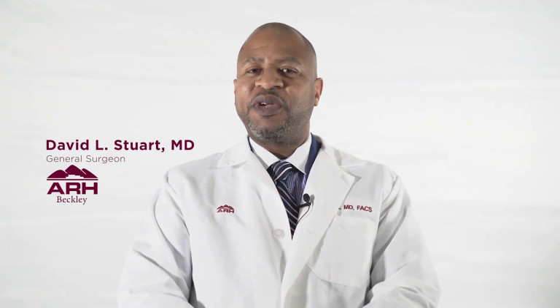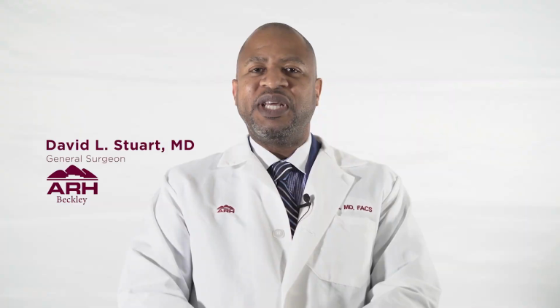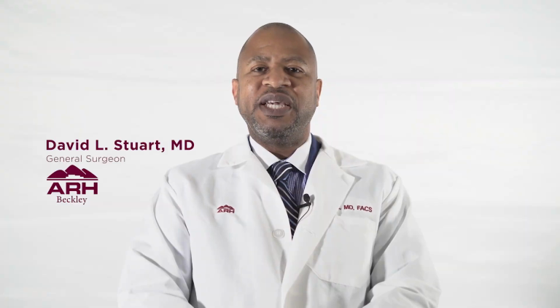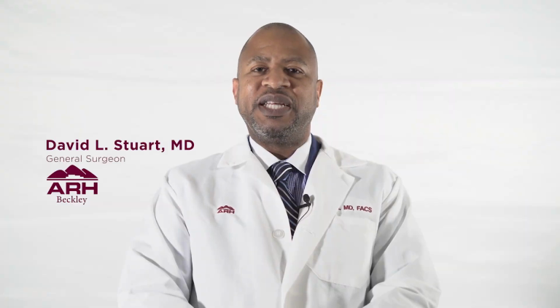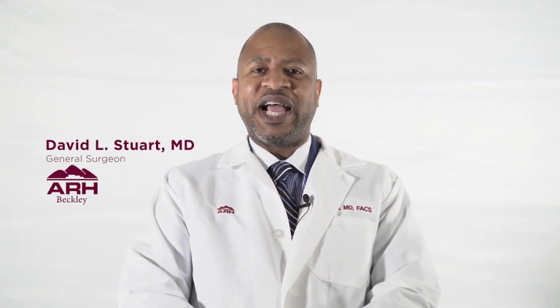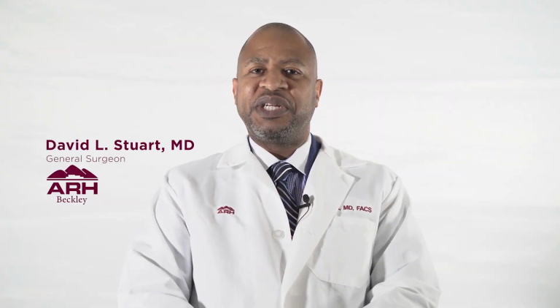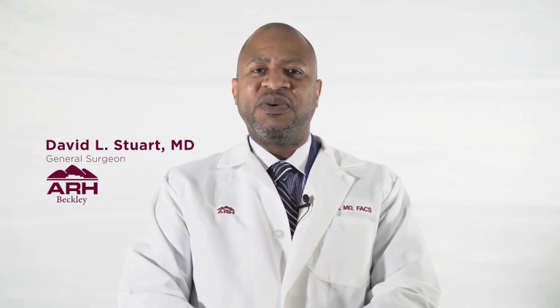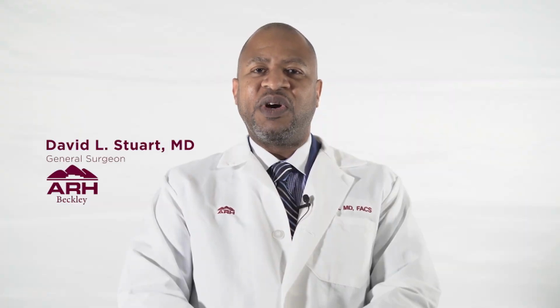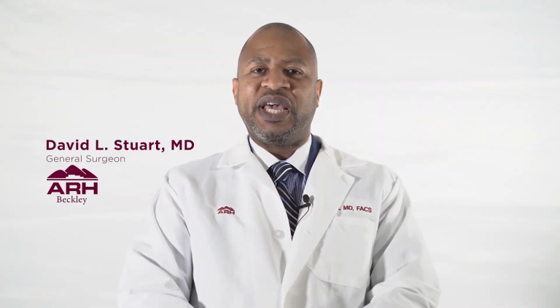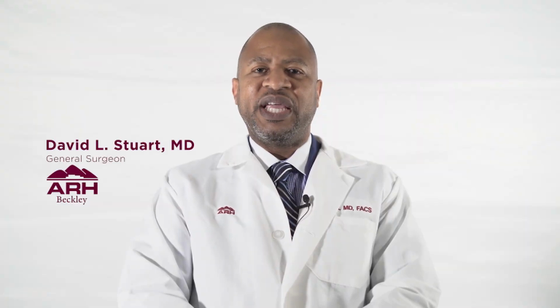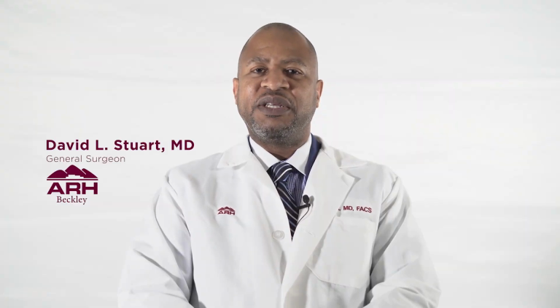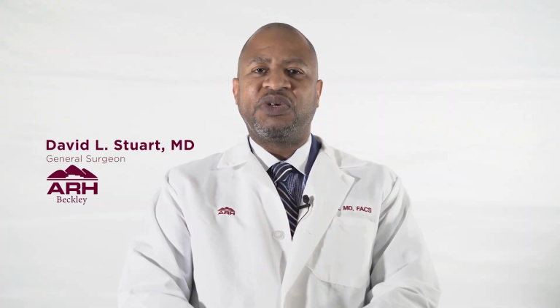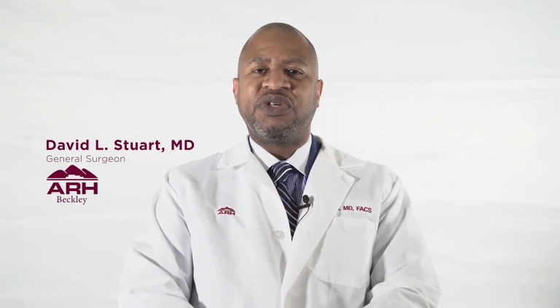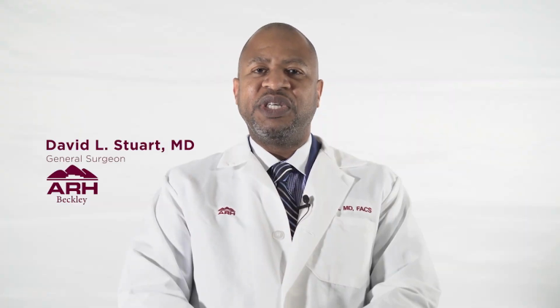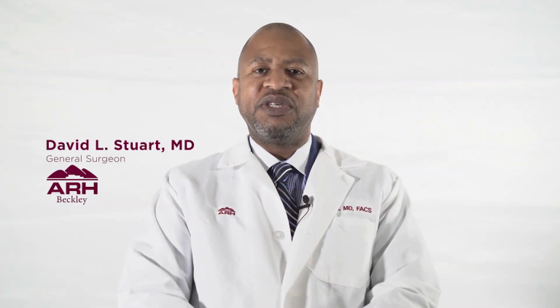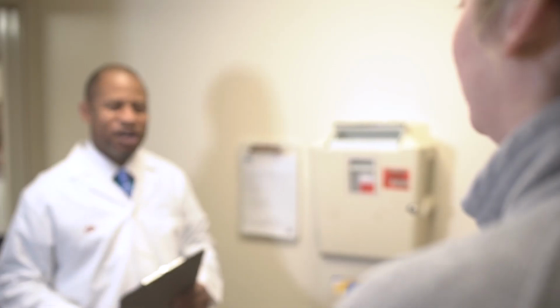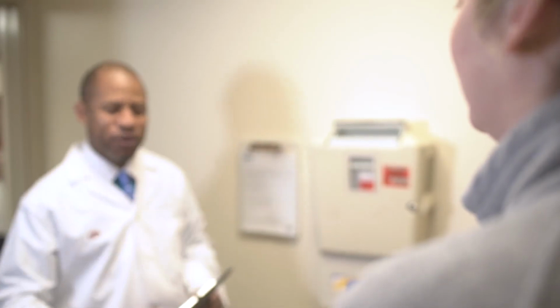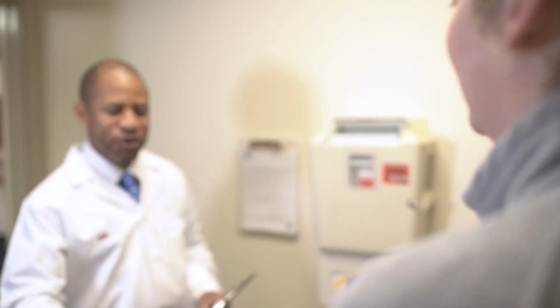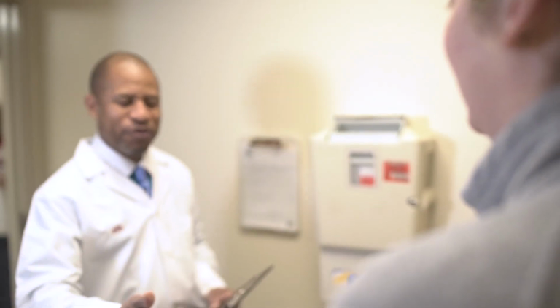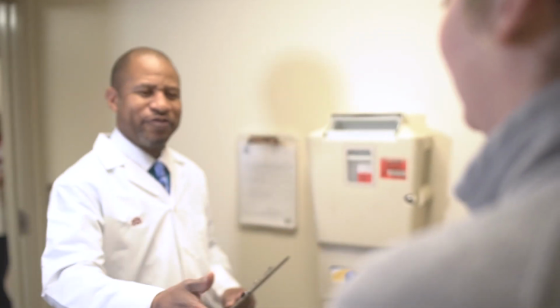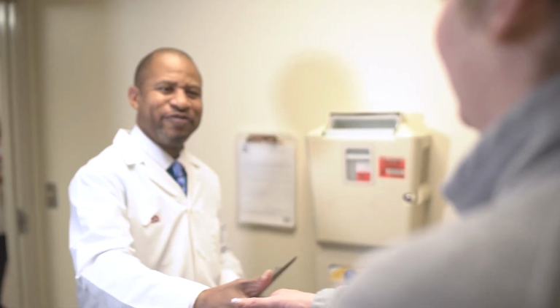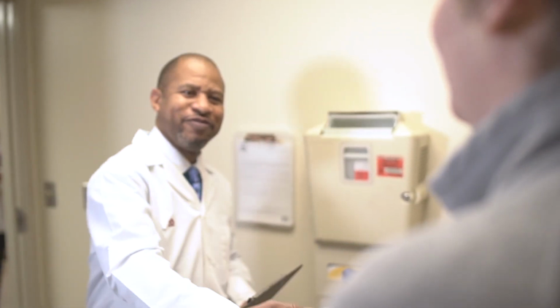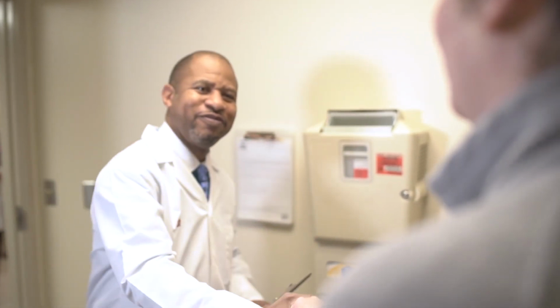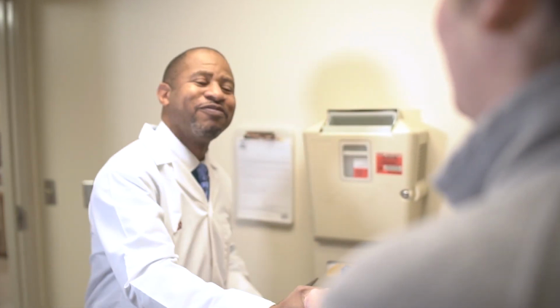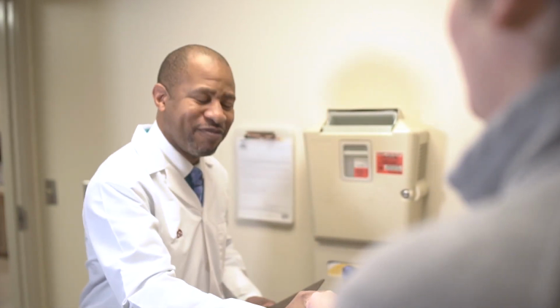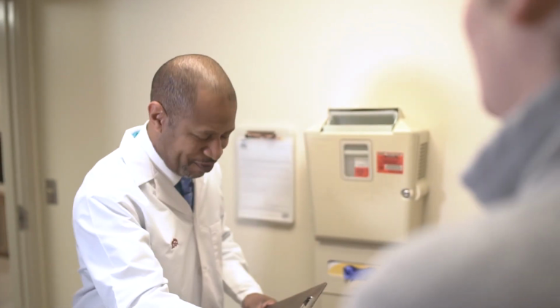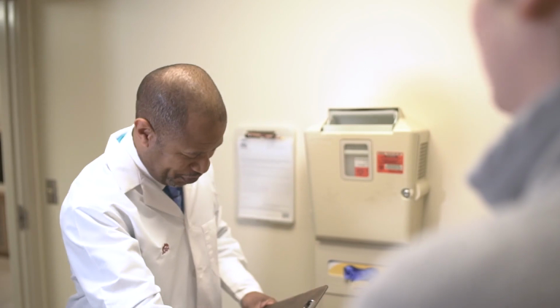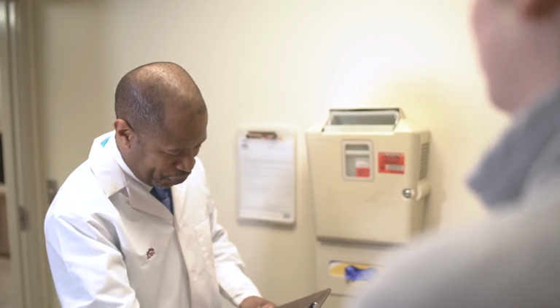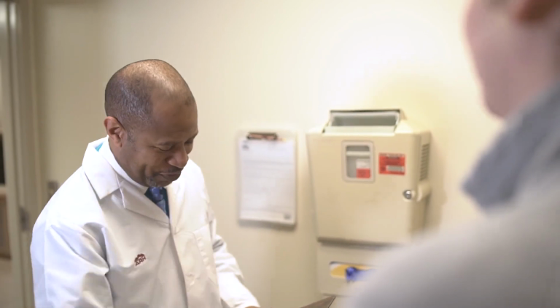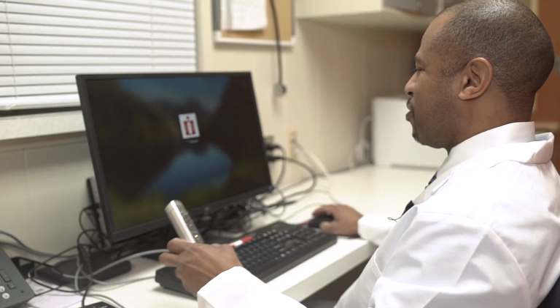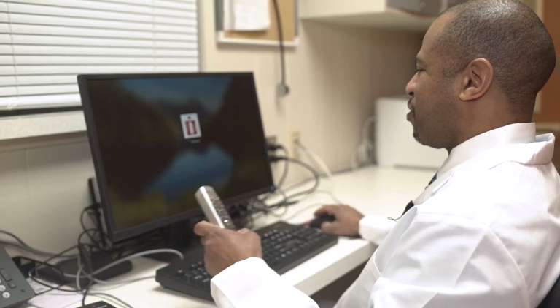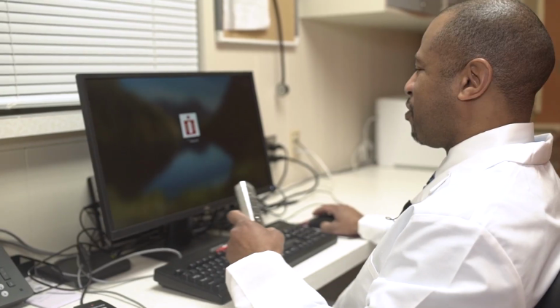Typically, it's actually one day surgery. Most times you come in, you're feeling great that evening, and you go home that same day.